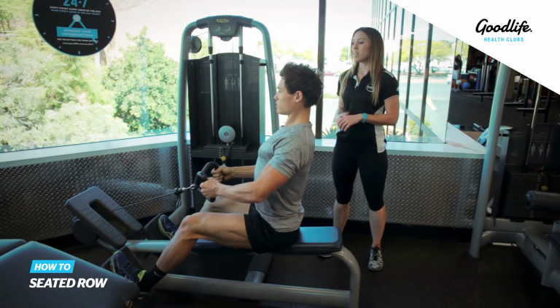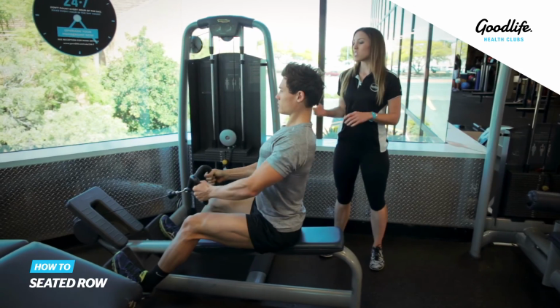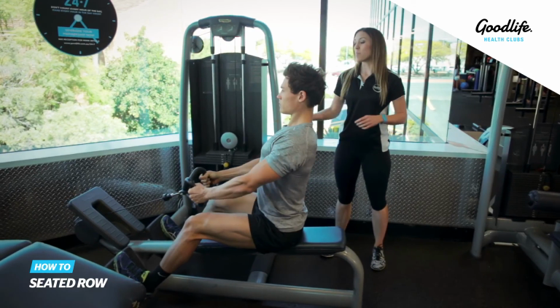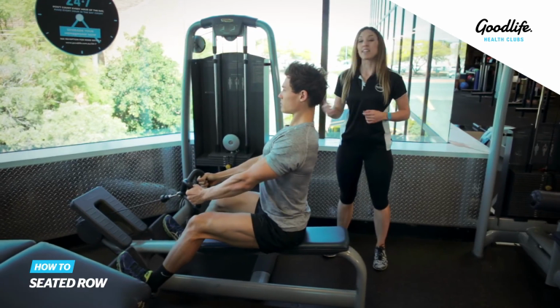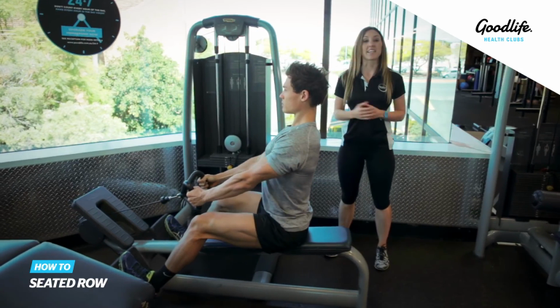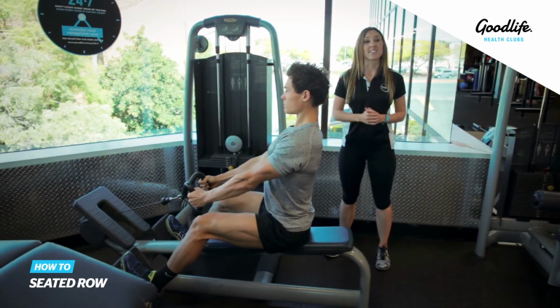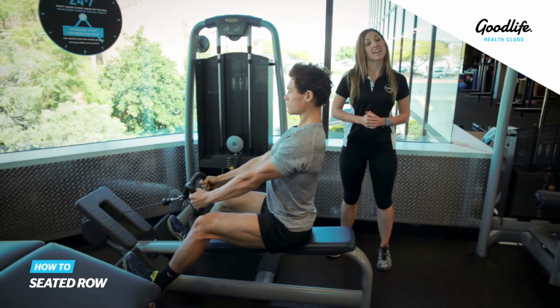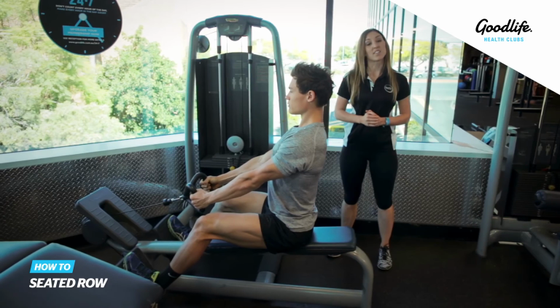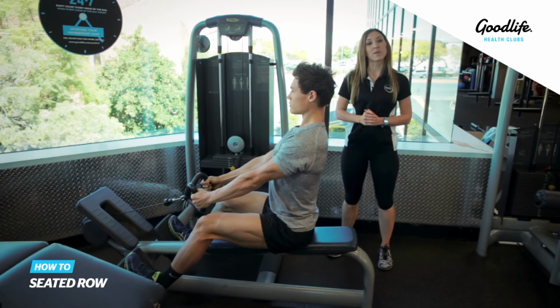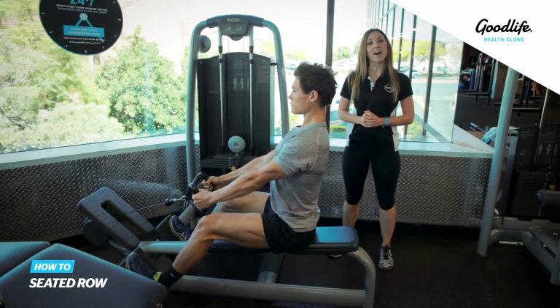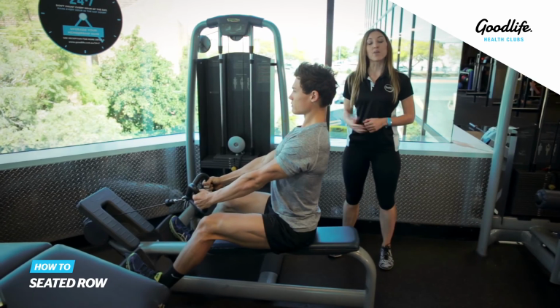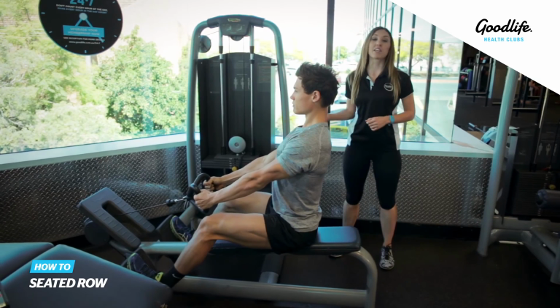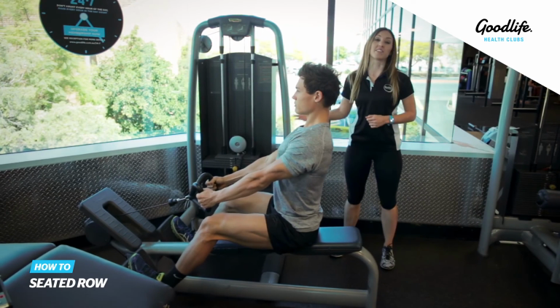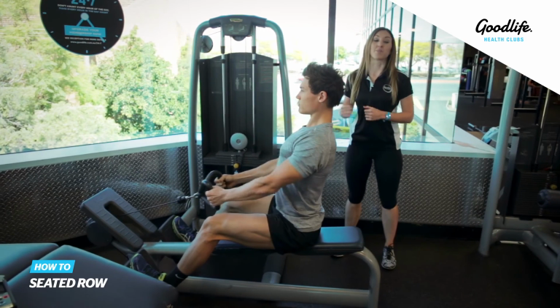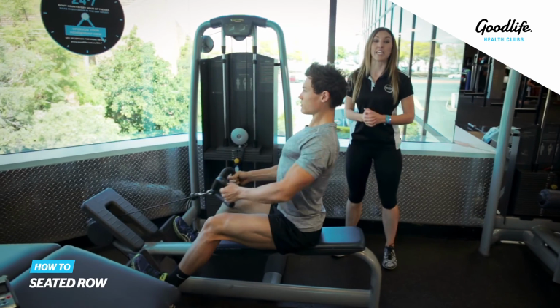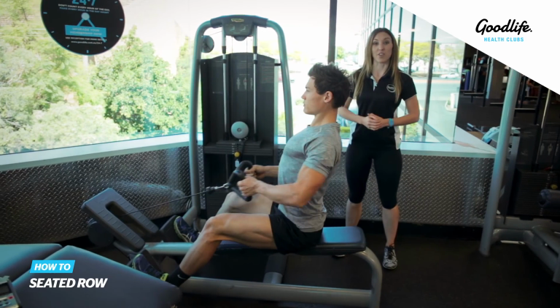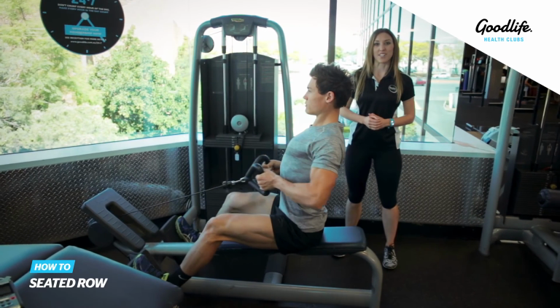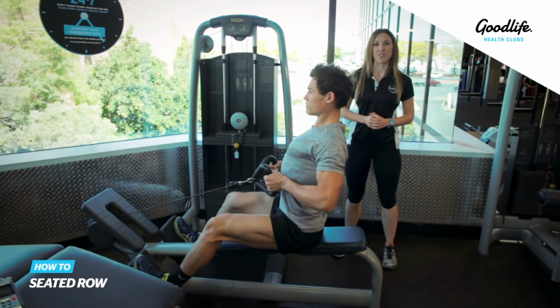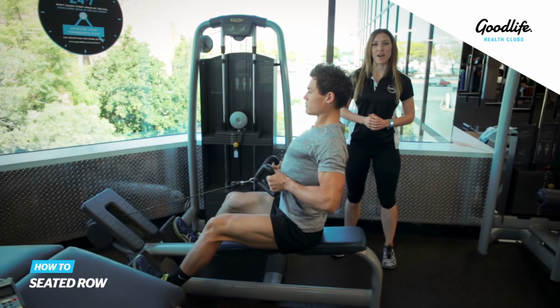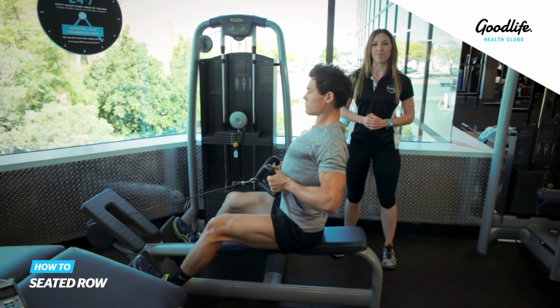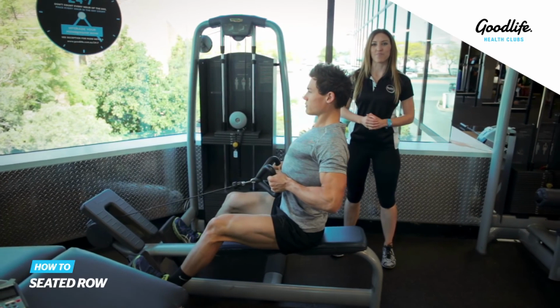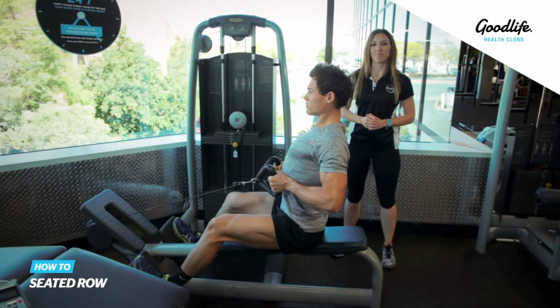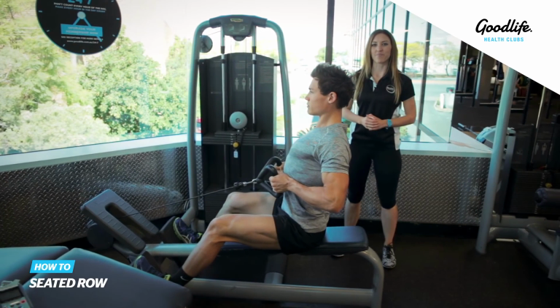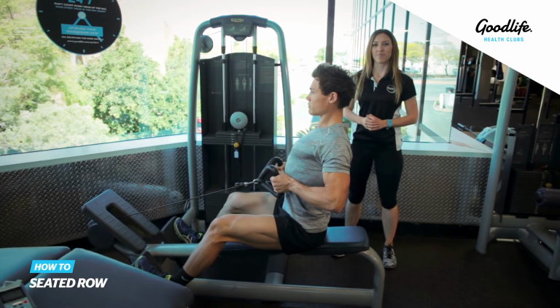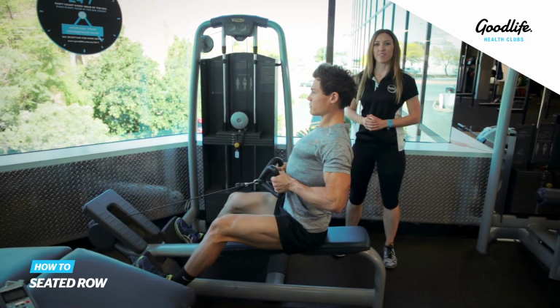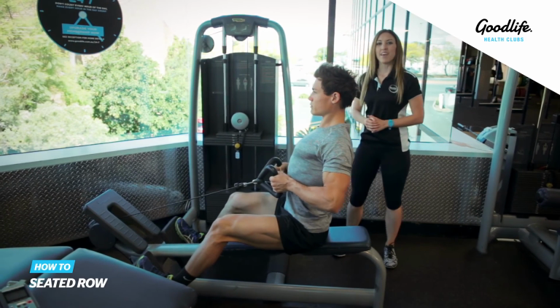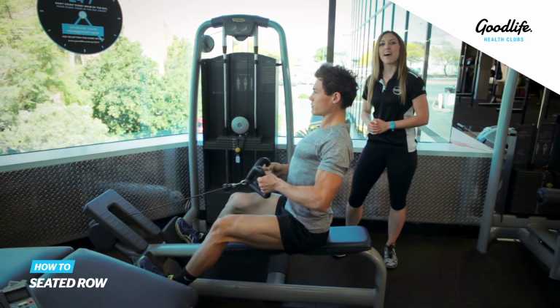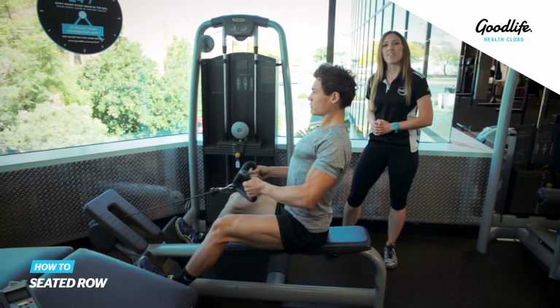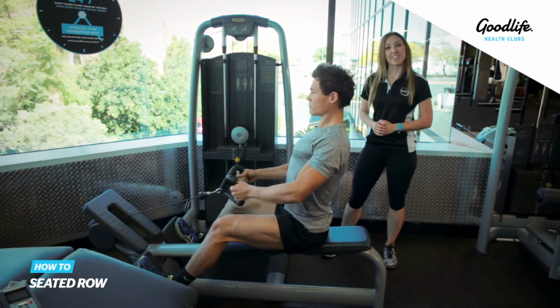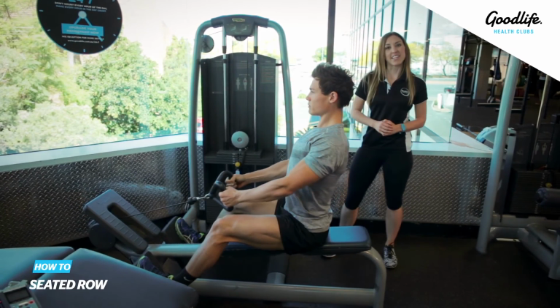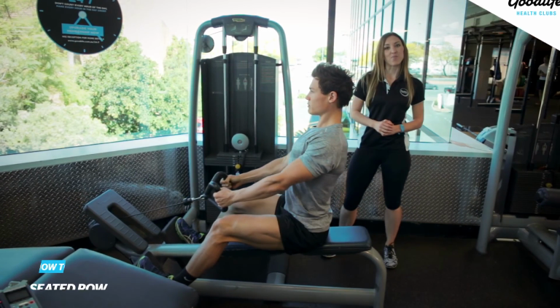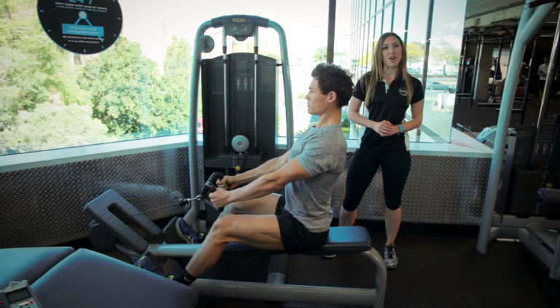To make the exercise a little bit harder we can simply increase the weight, and that's our seated row.